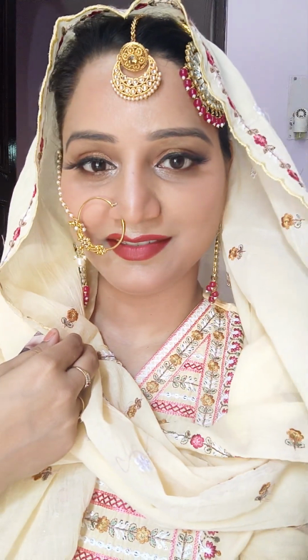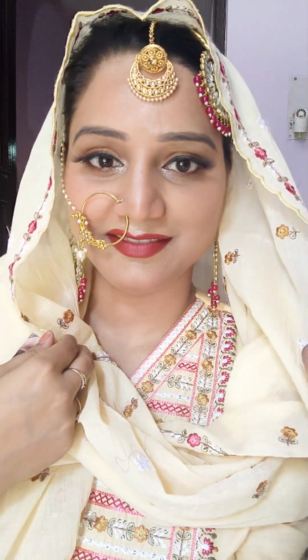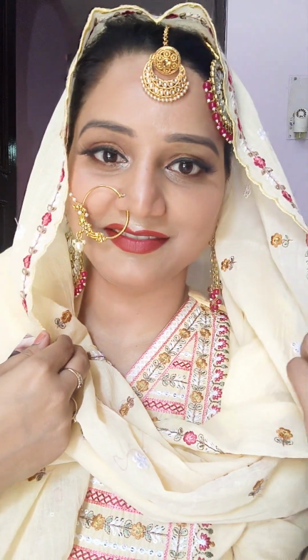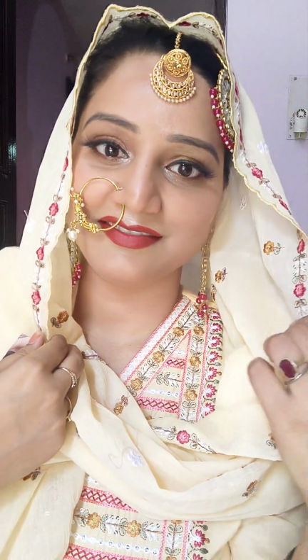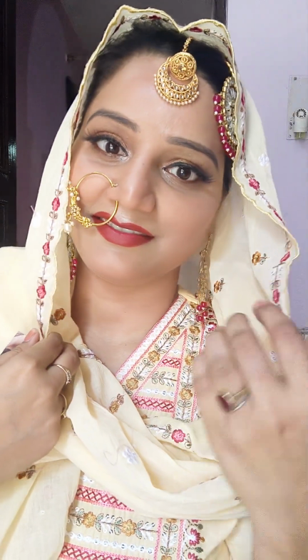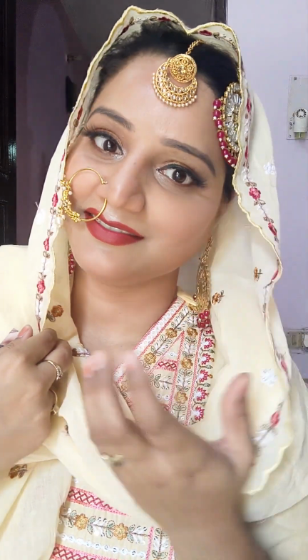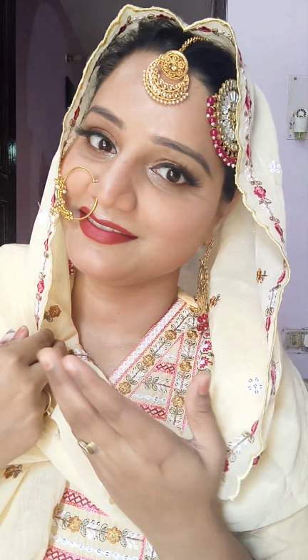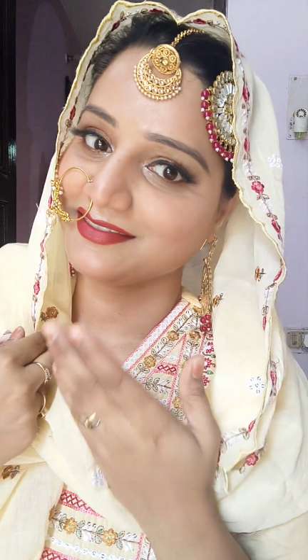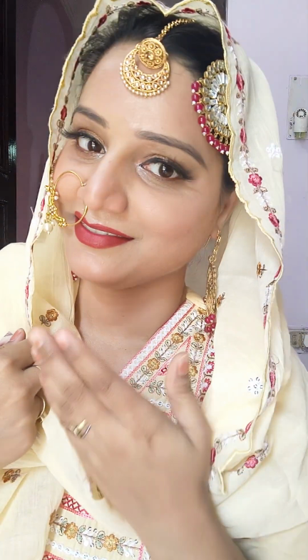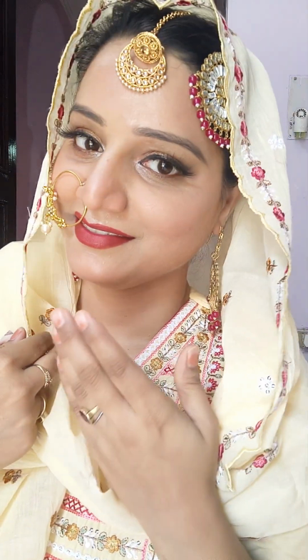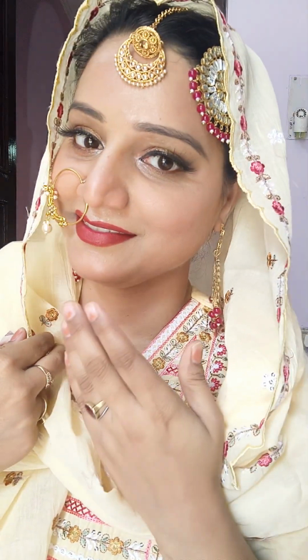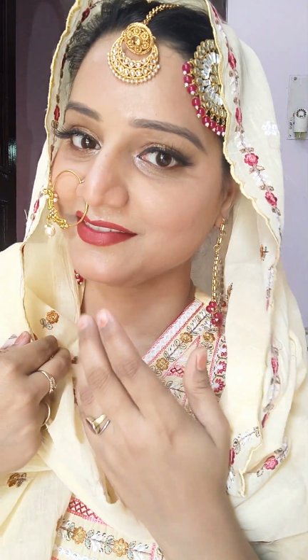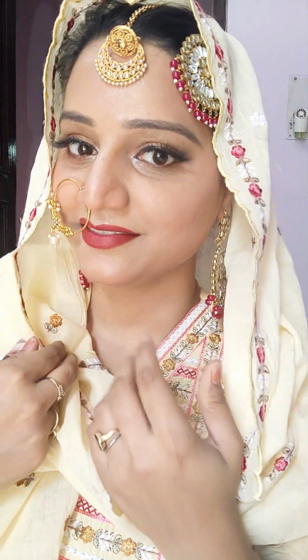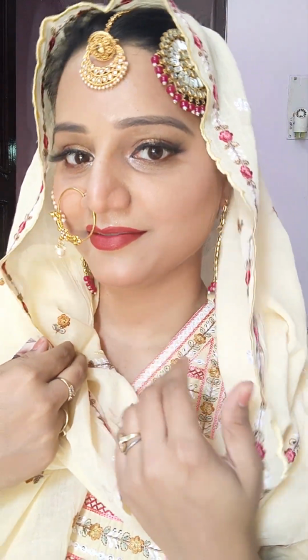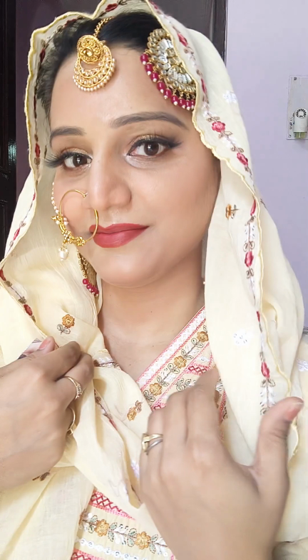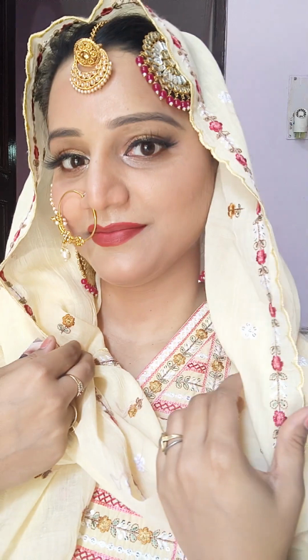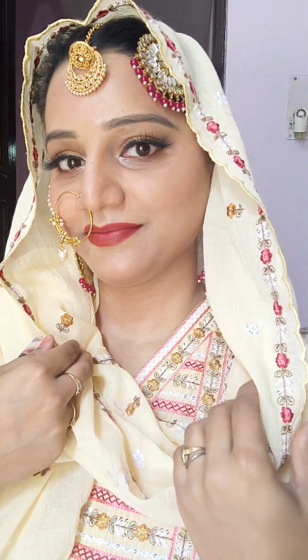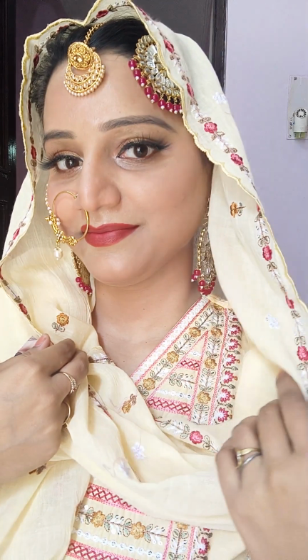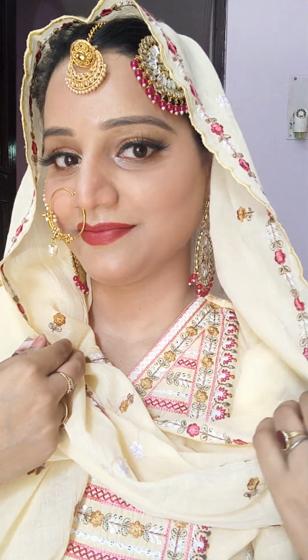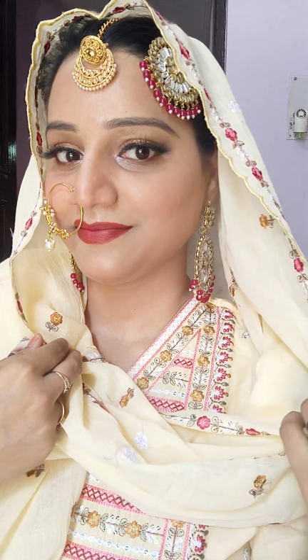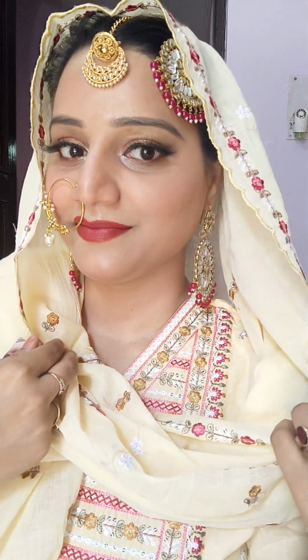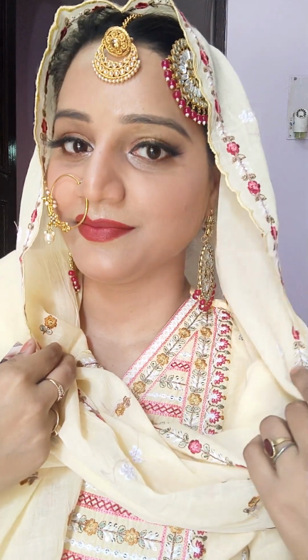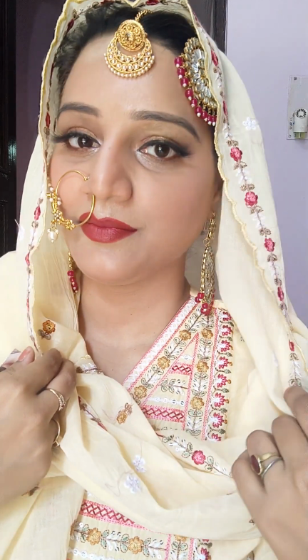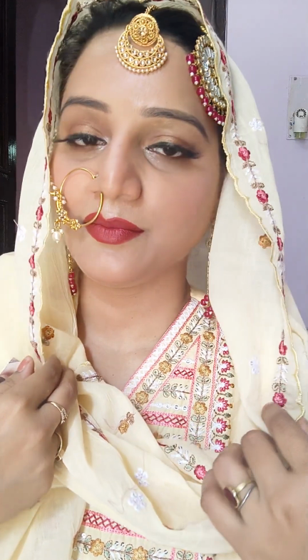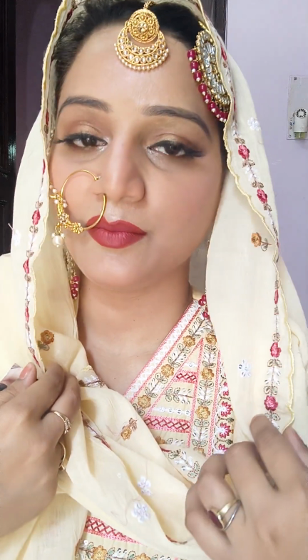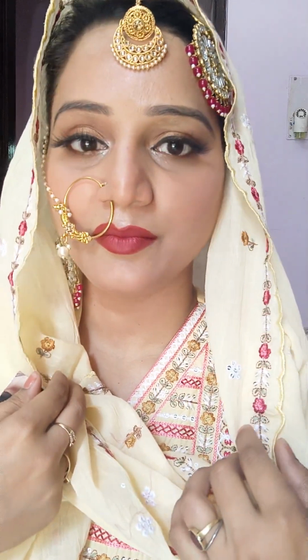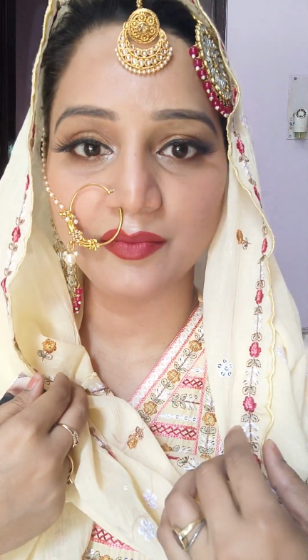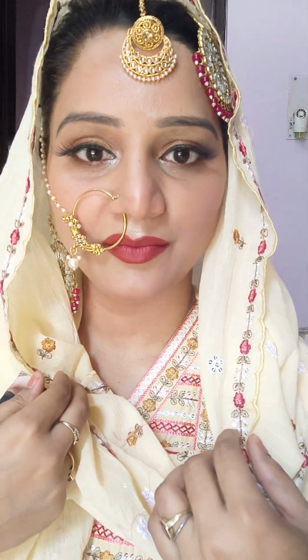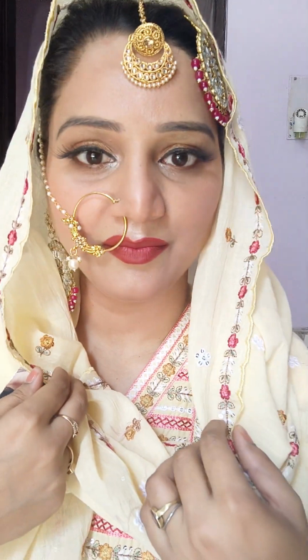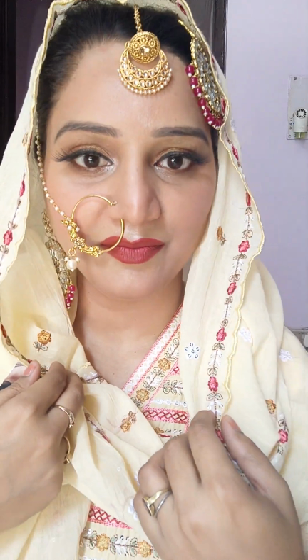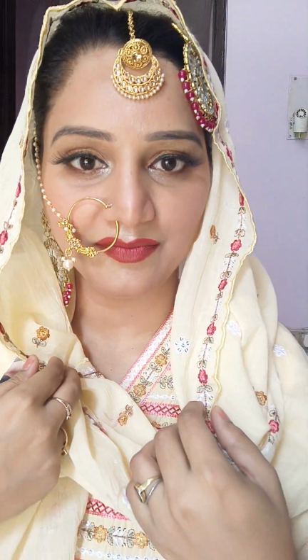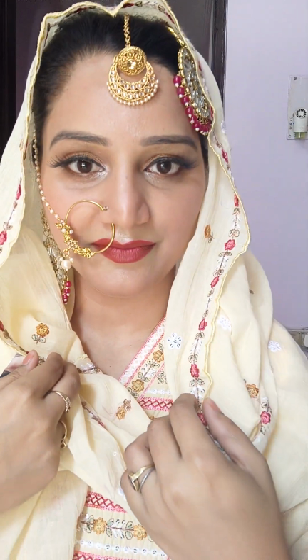This is my look complete. Please tell me how you feel about my look. Until then, bye bye.